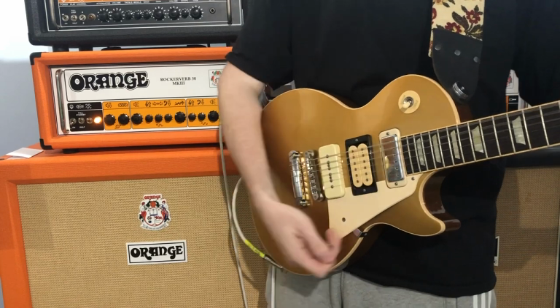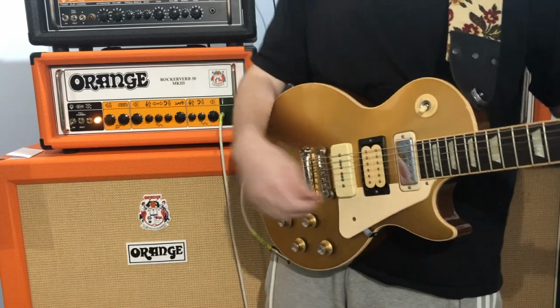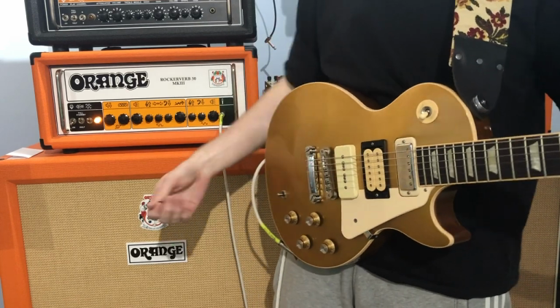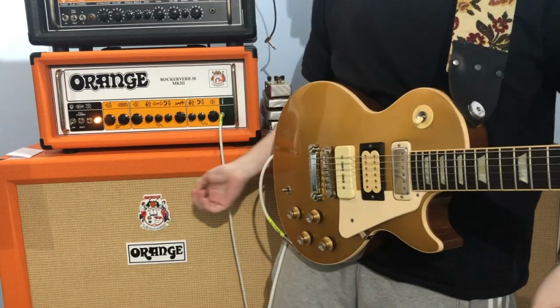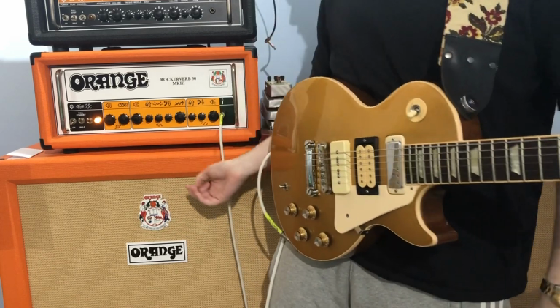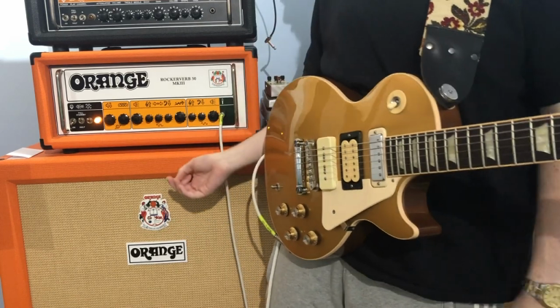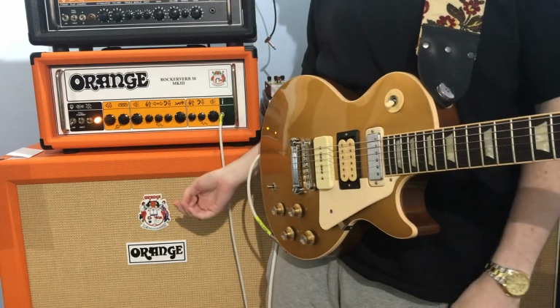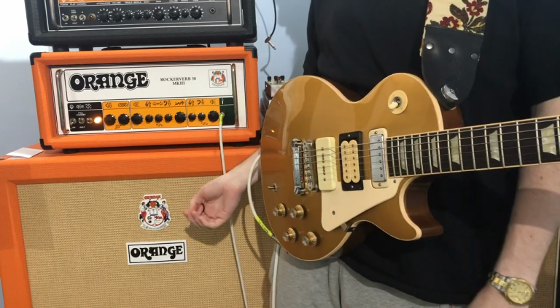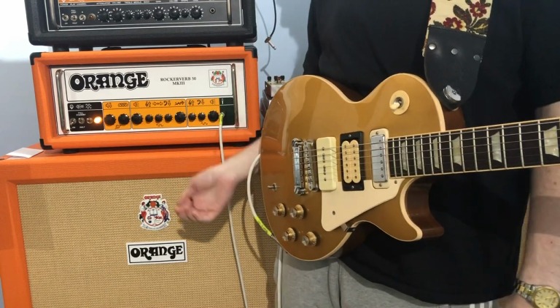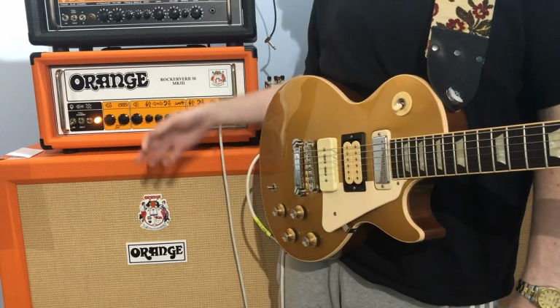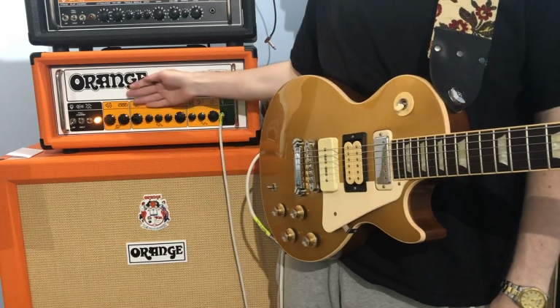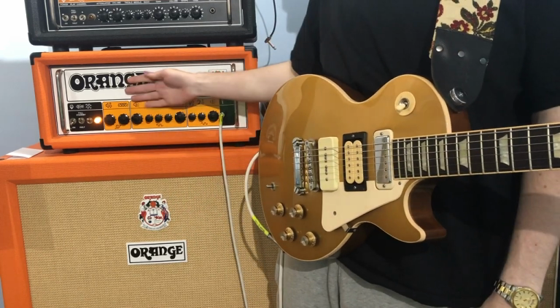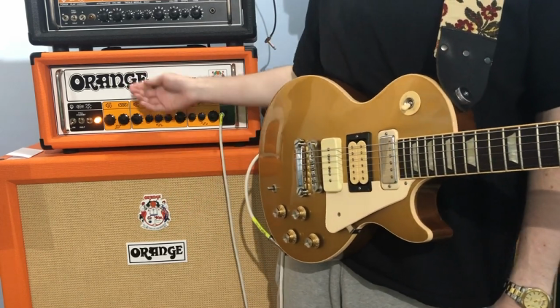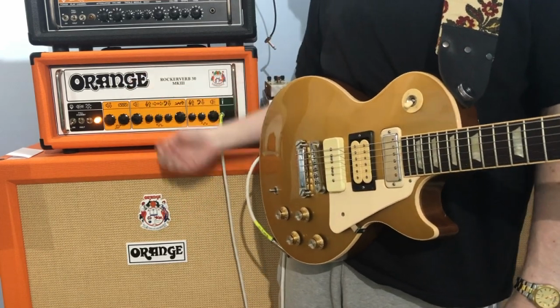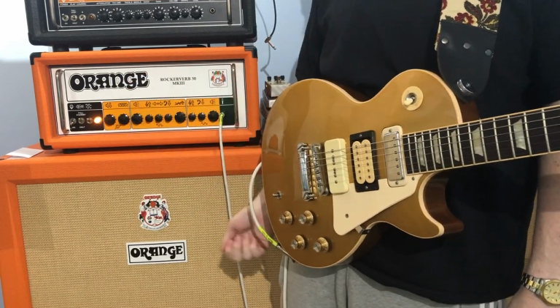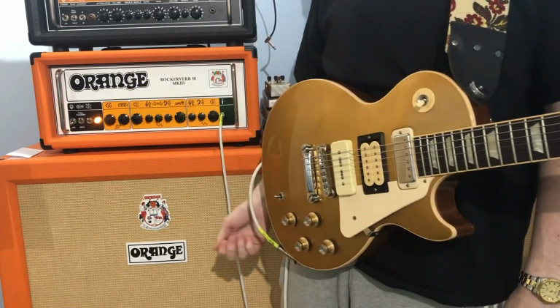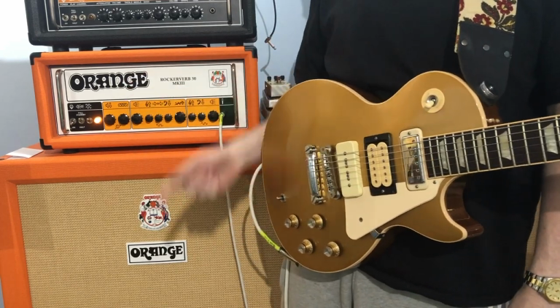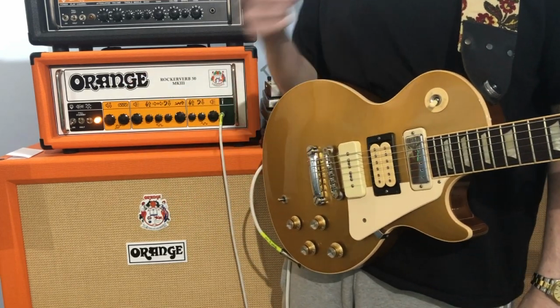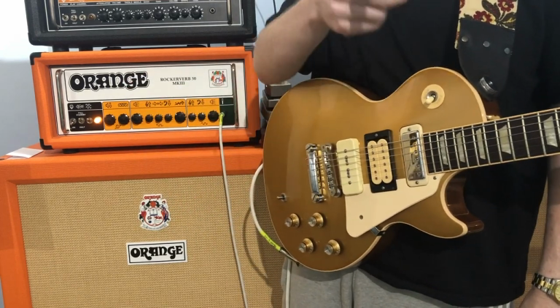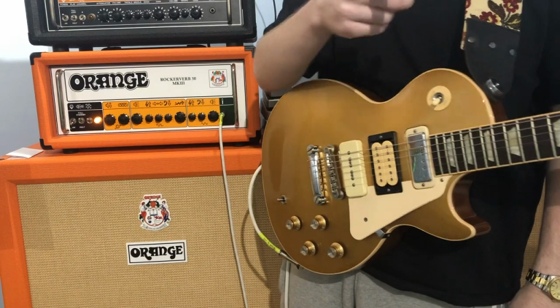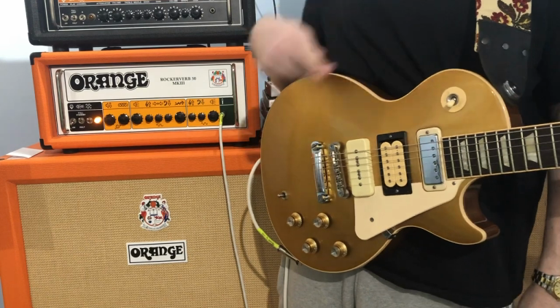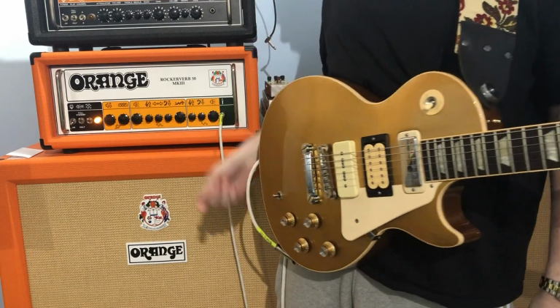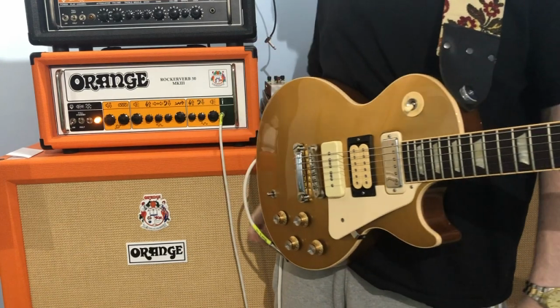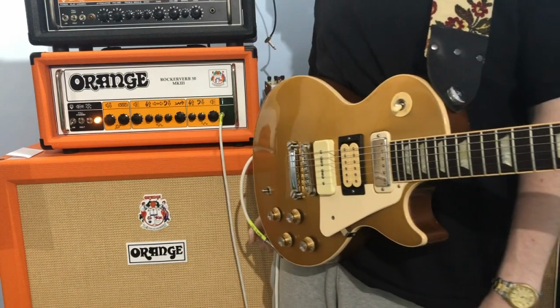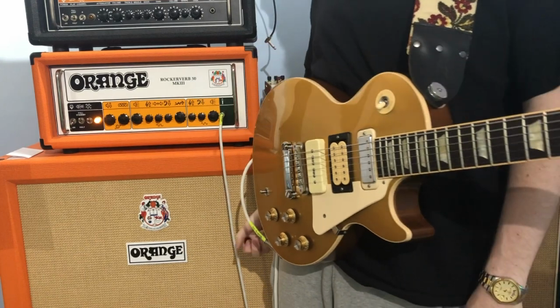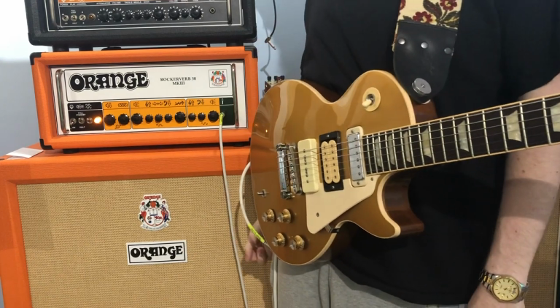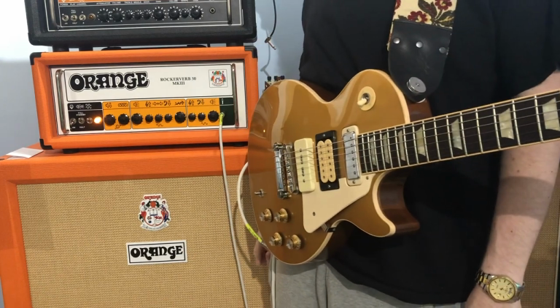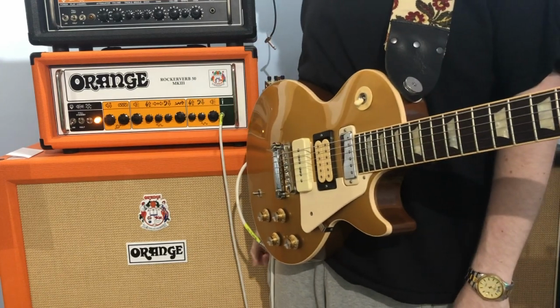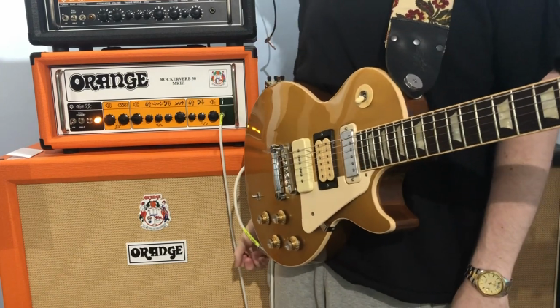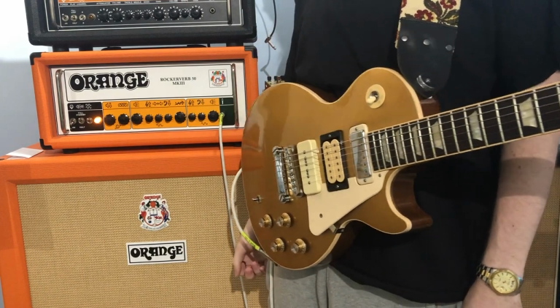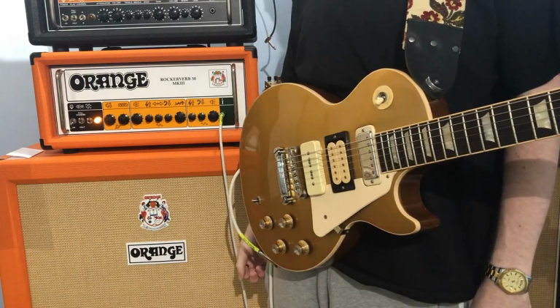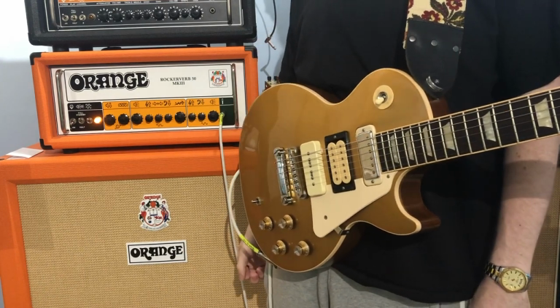Excuse the playing, but yeah — secret knob, it's fucking sick, try it out. Follow me on Instagram.